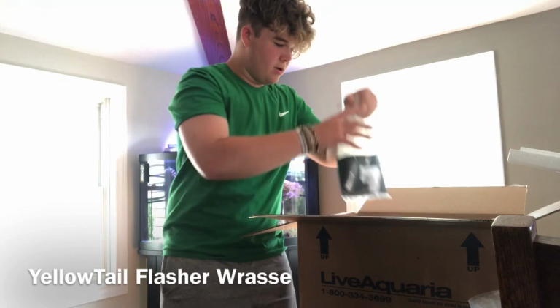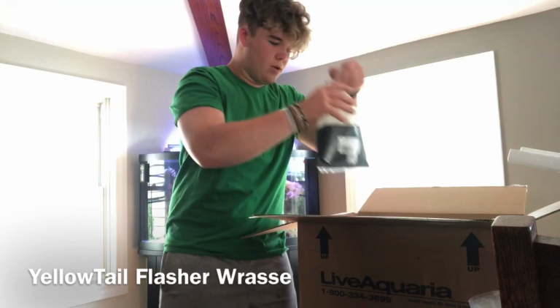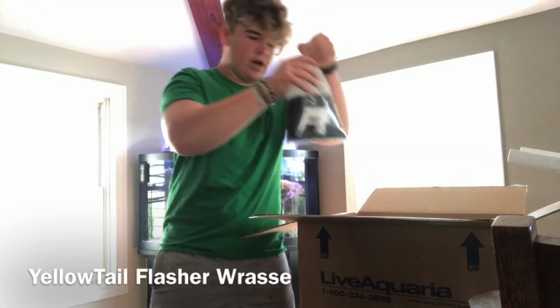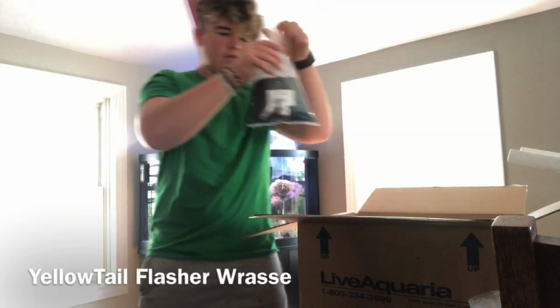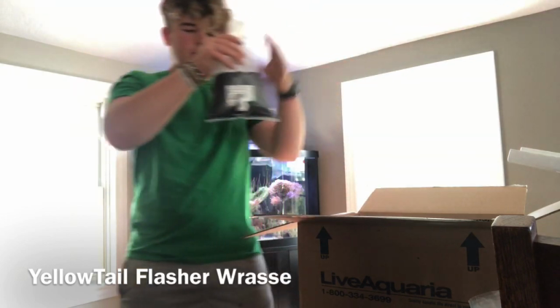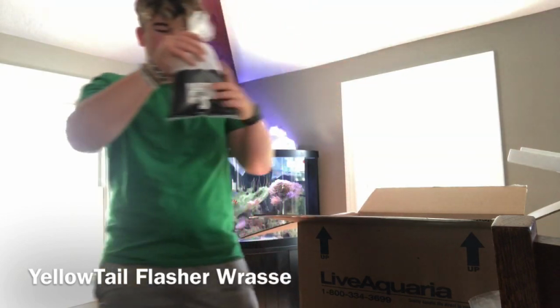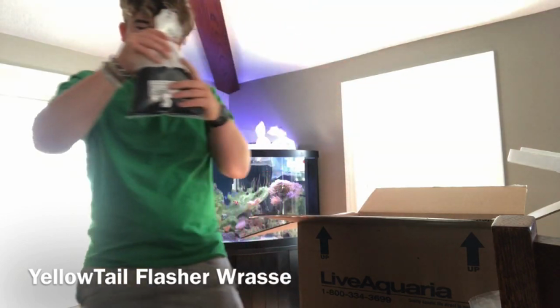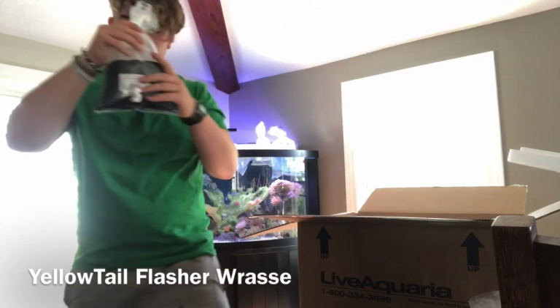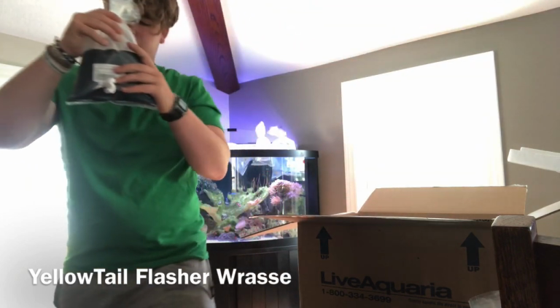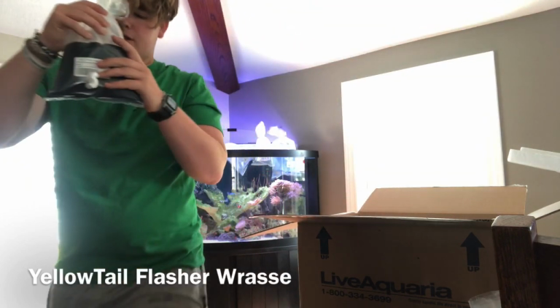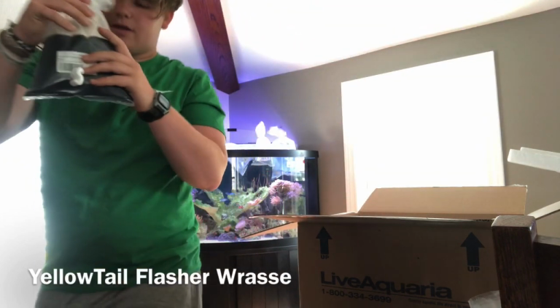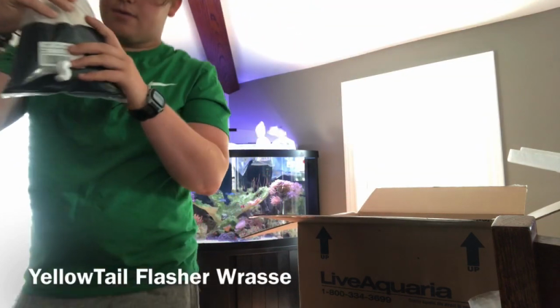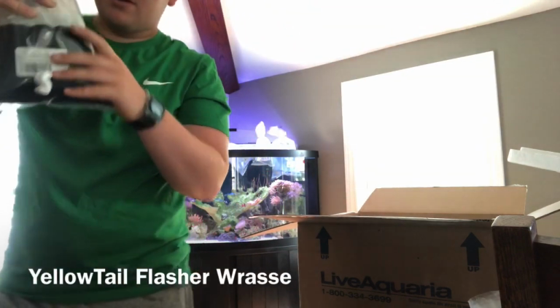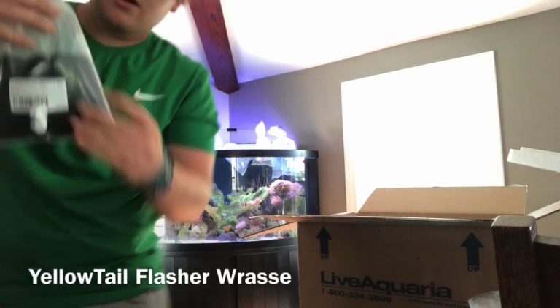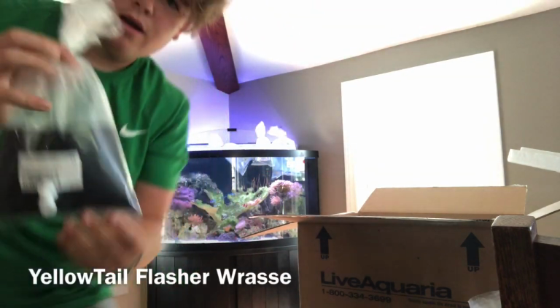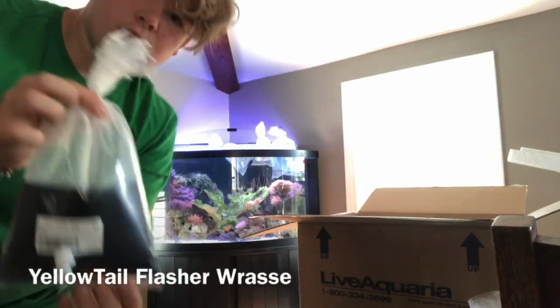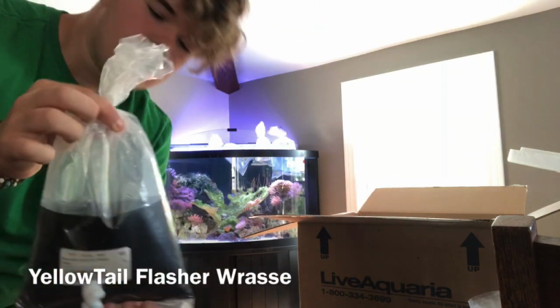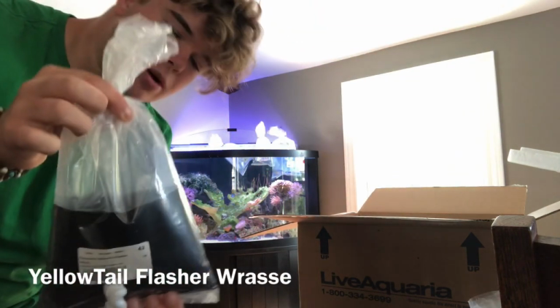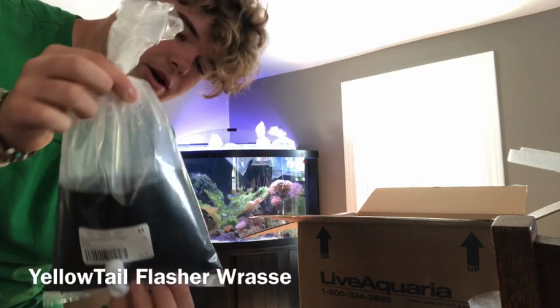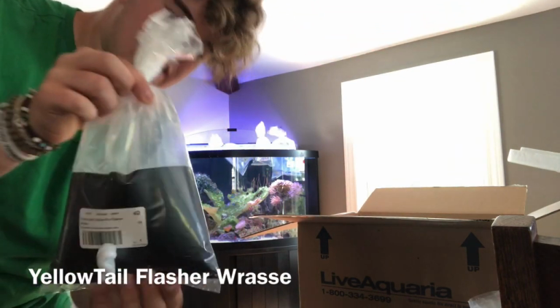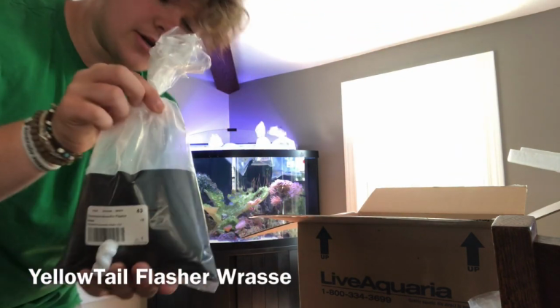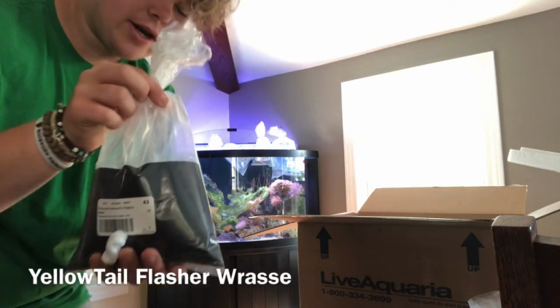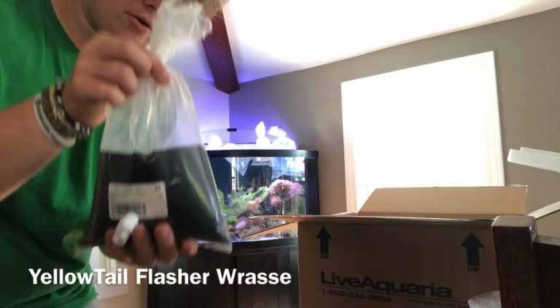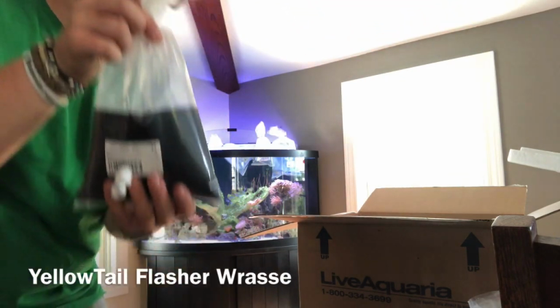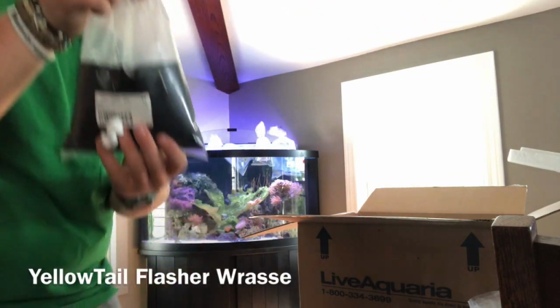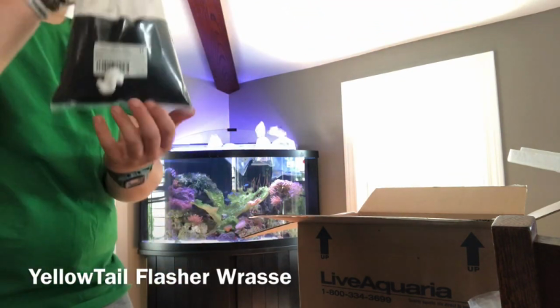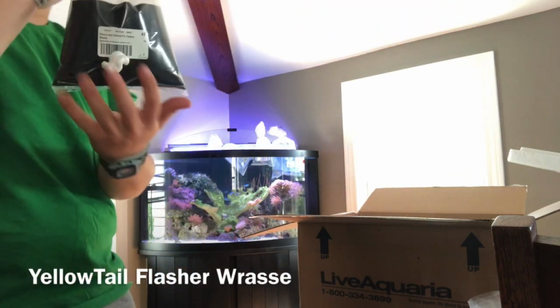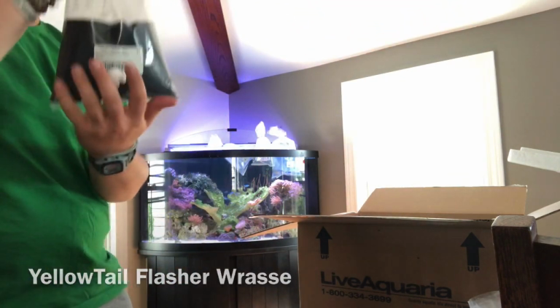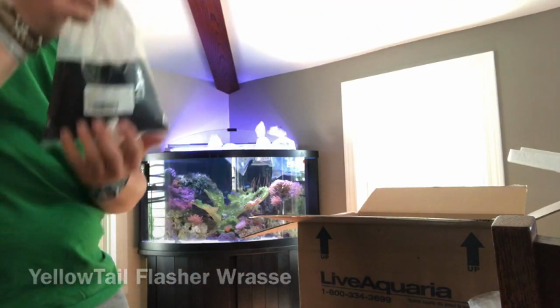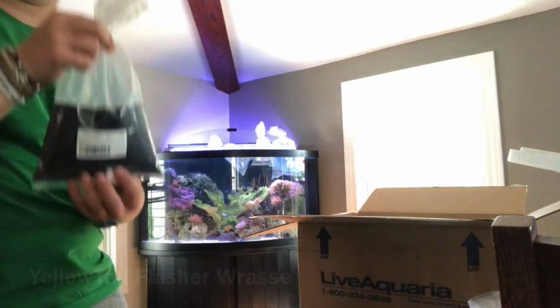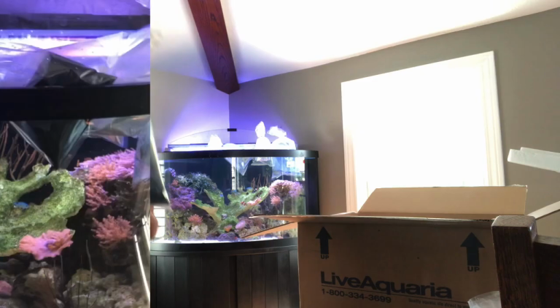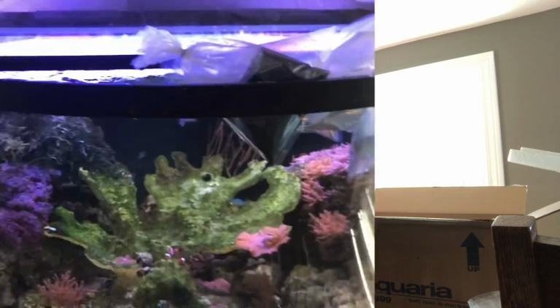We have a flasher wrasse. You obviously can't really see it, but we're going to get this stuff acclimated.